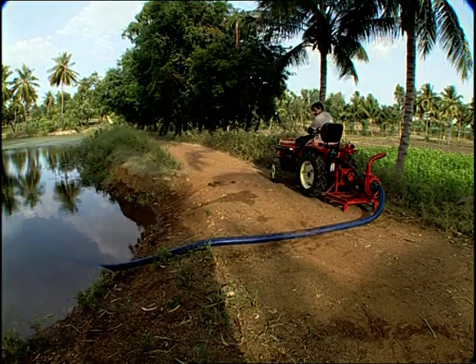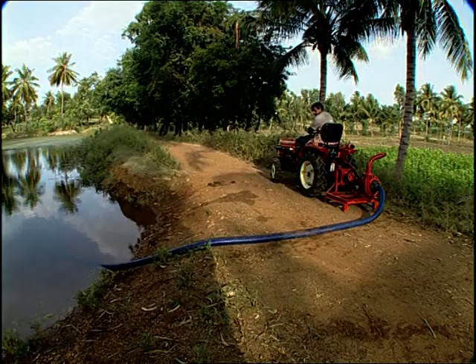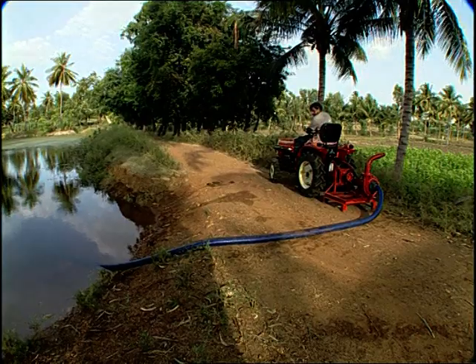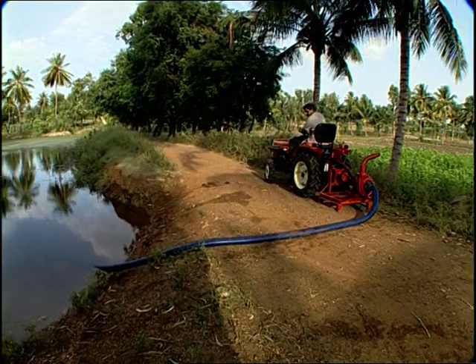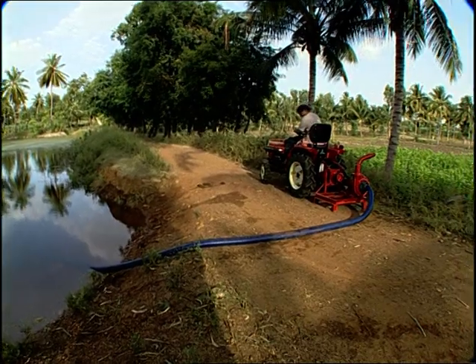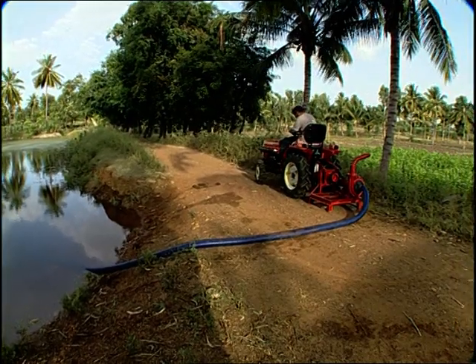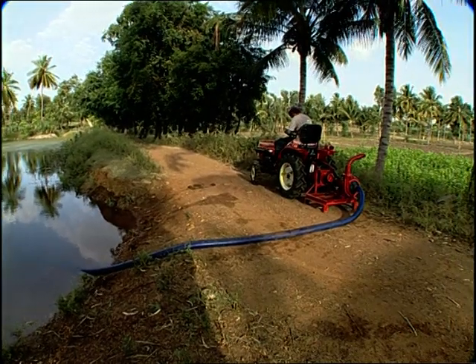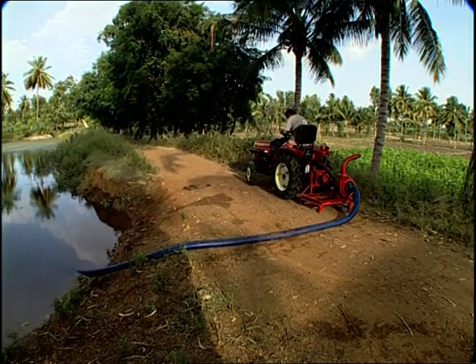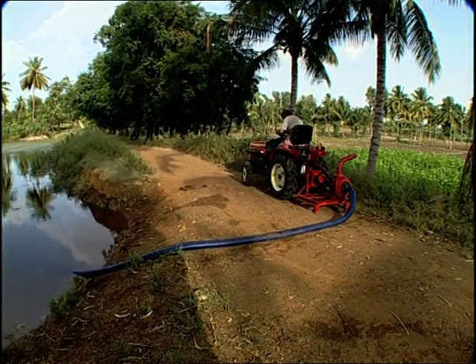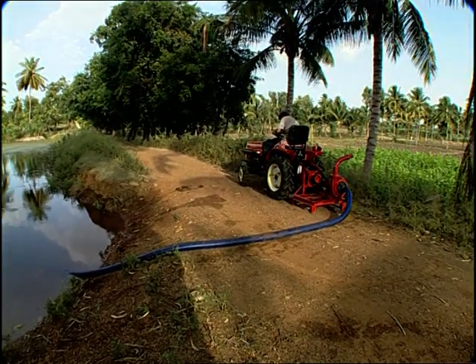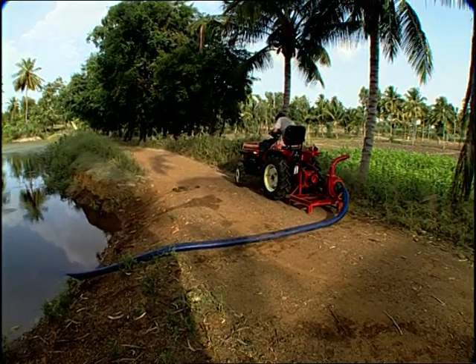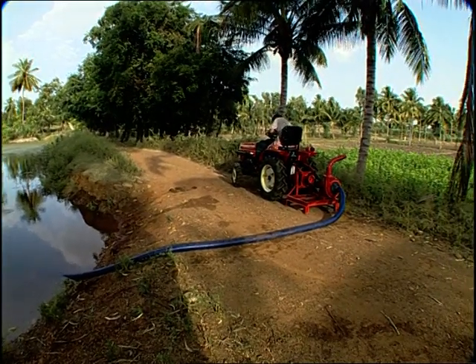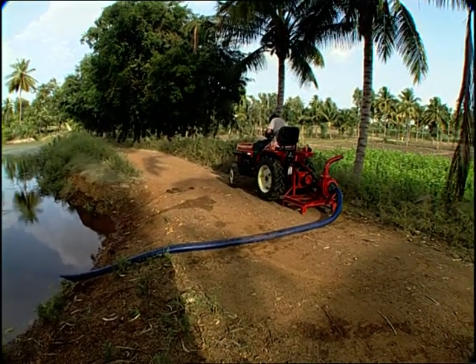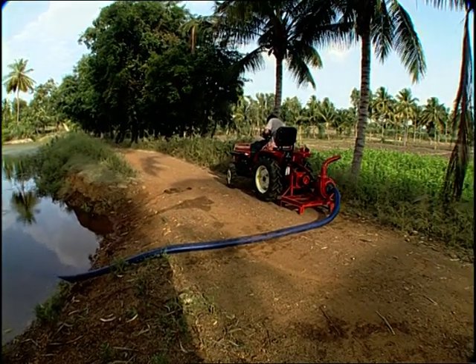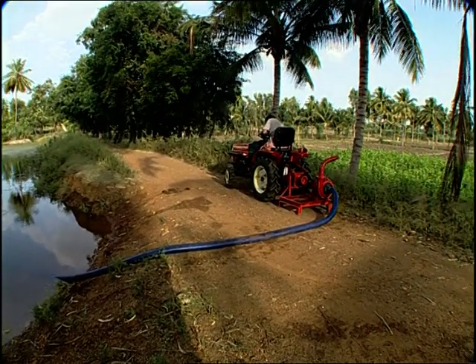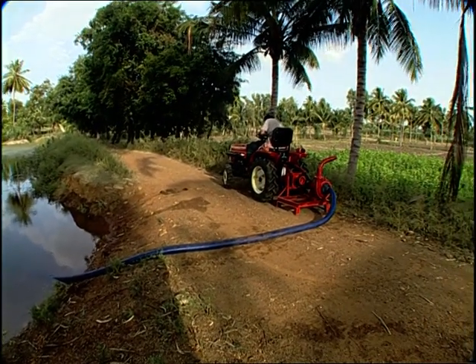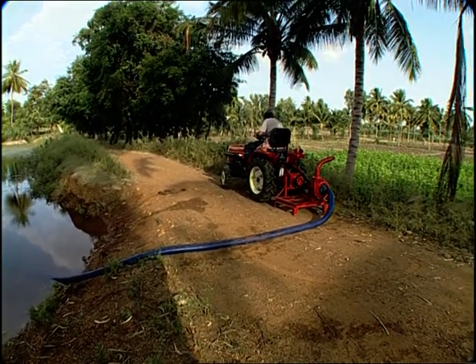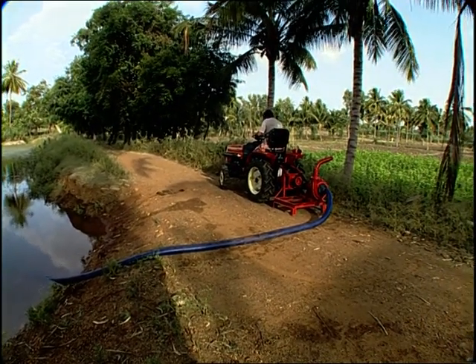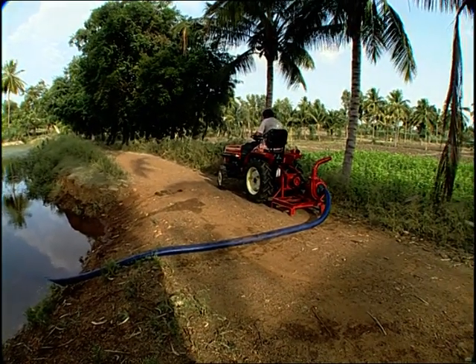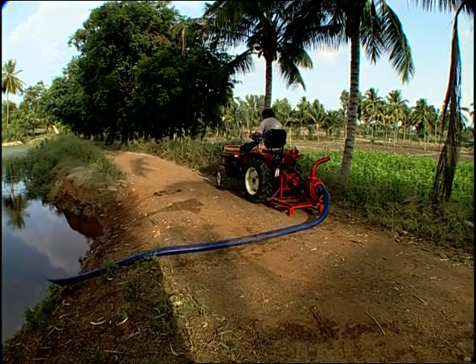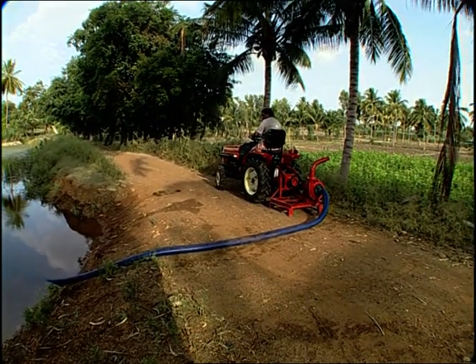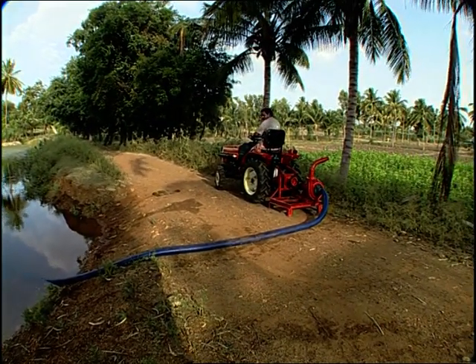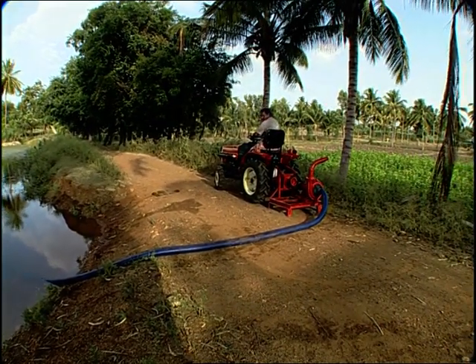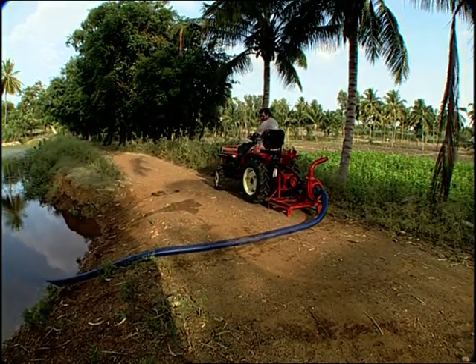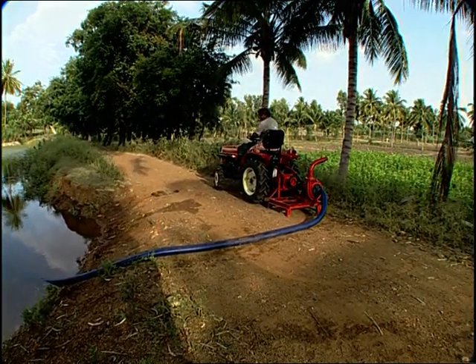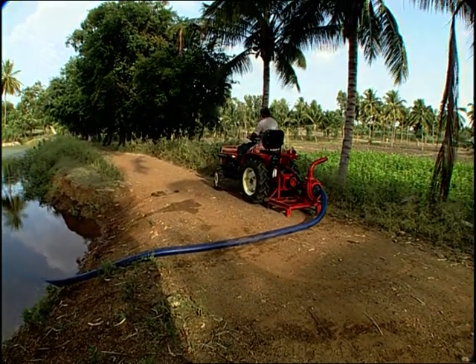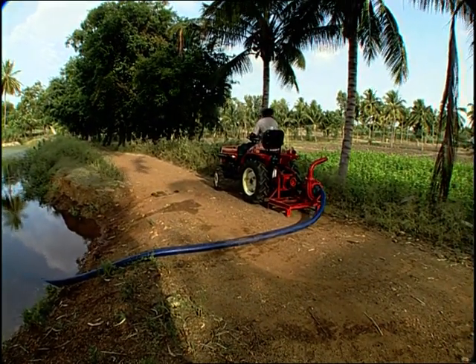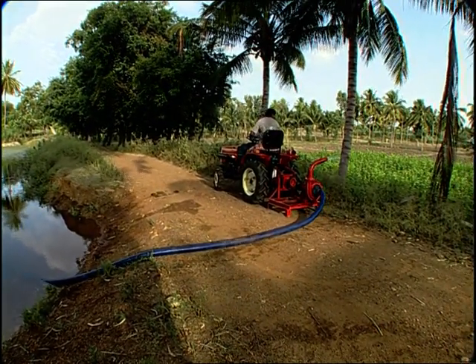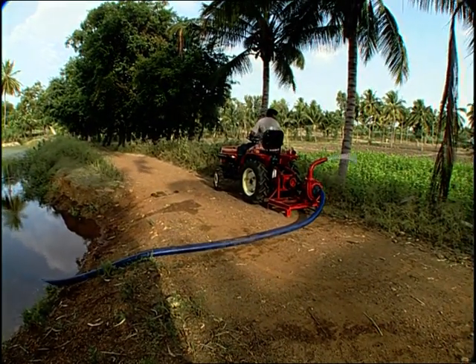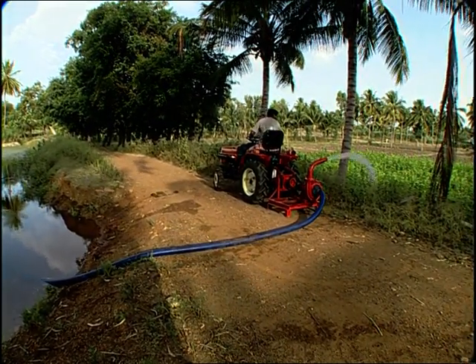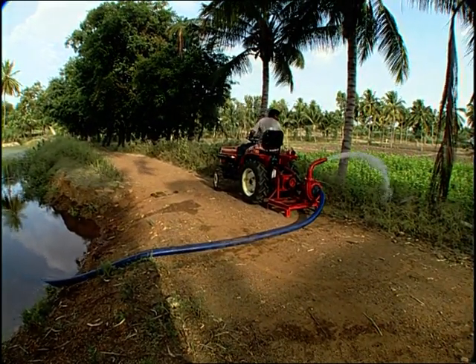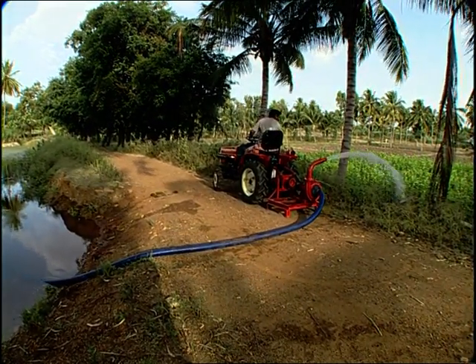Lakes, rivers and canals with the help of a VST Mitsubishi Shakti Tractor.